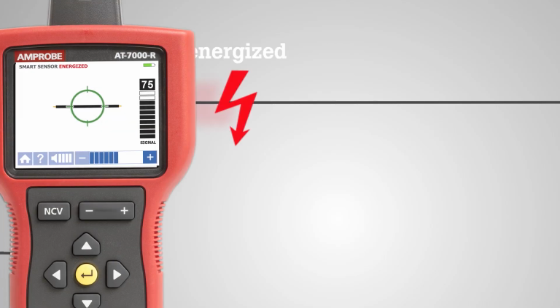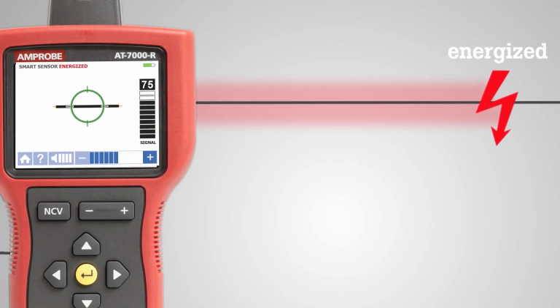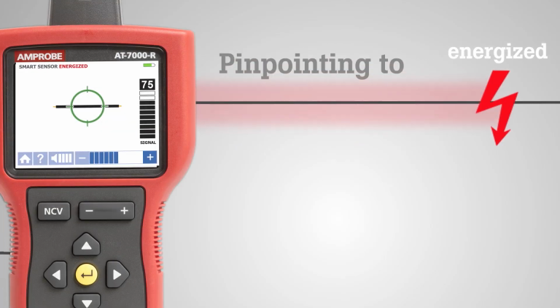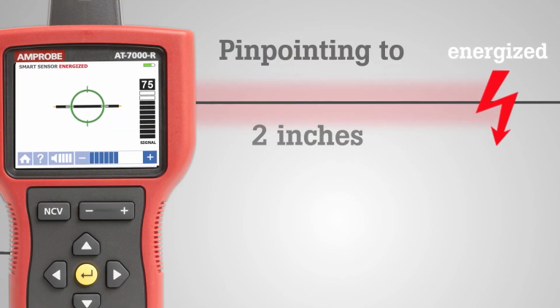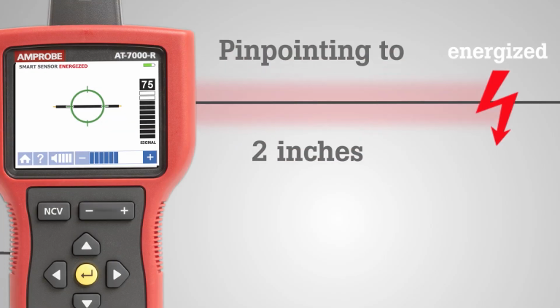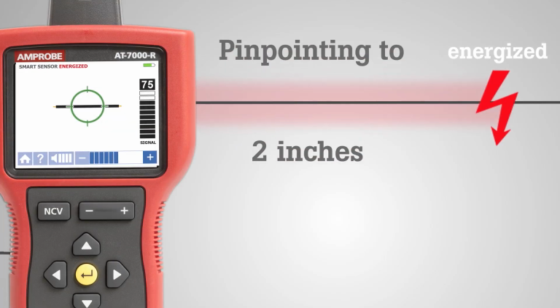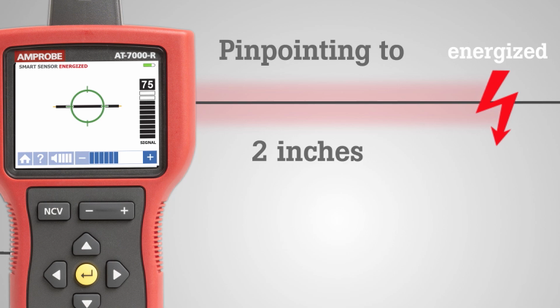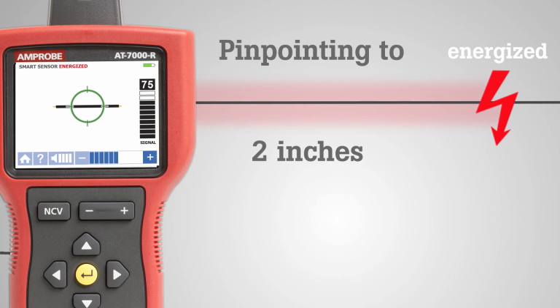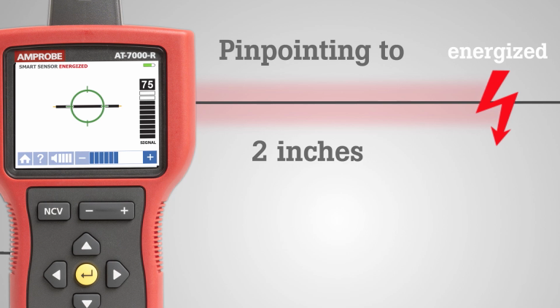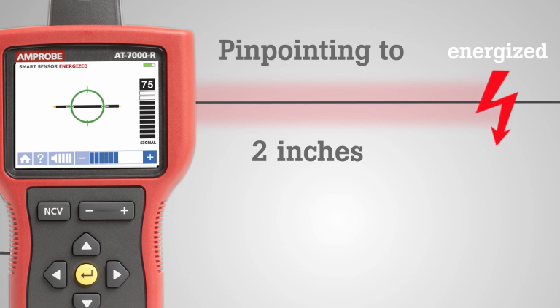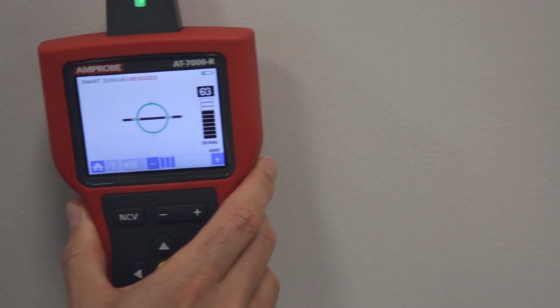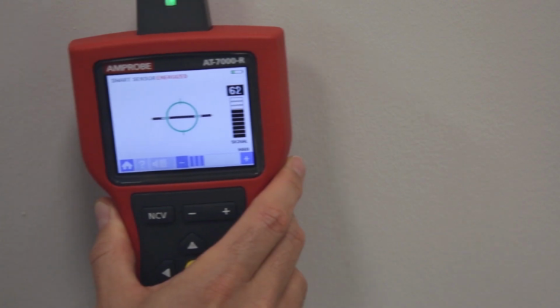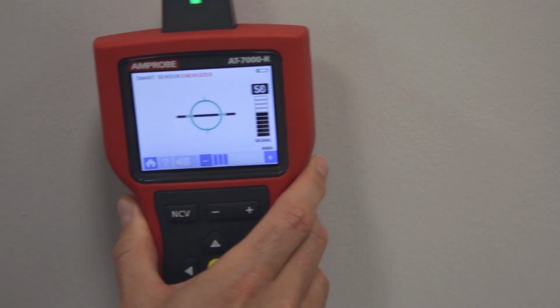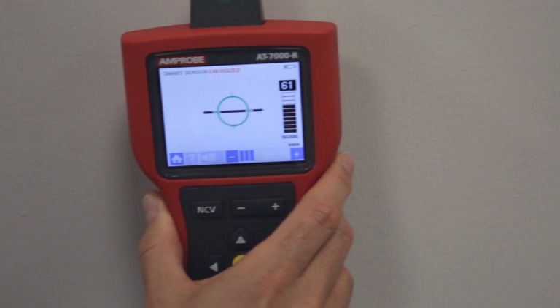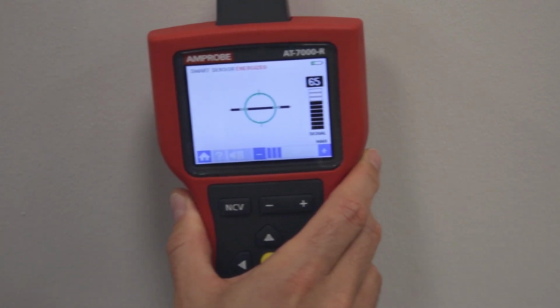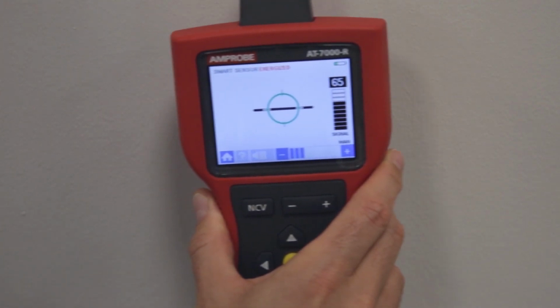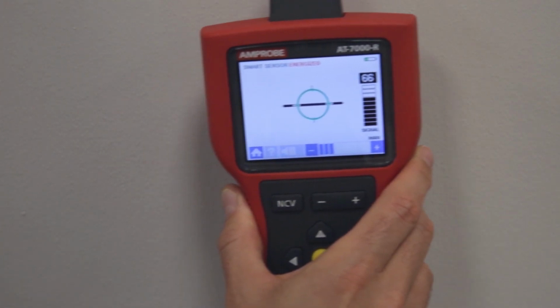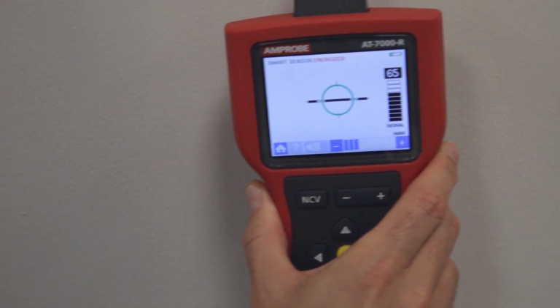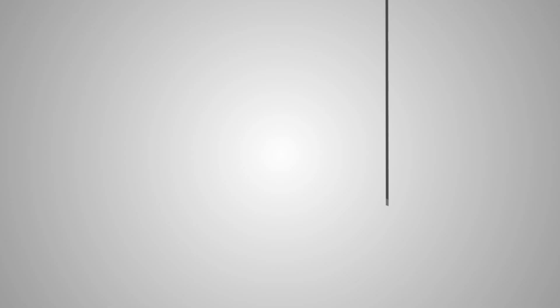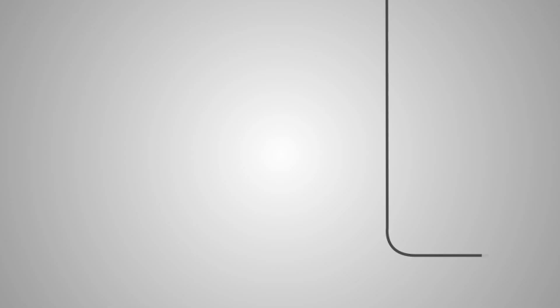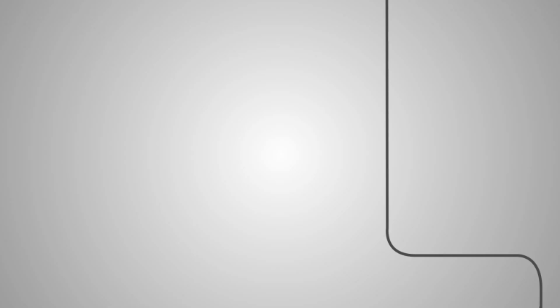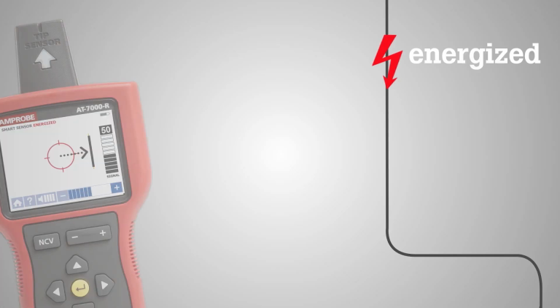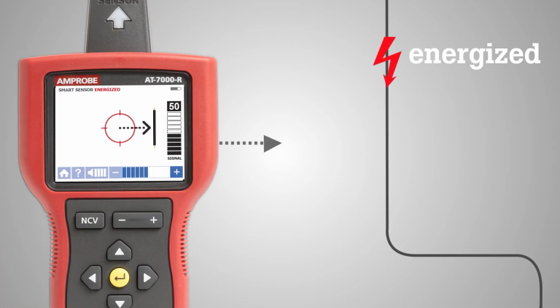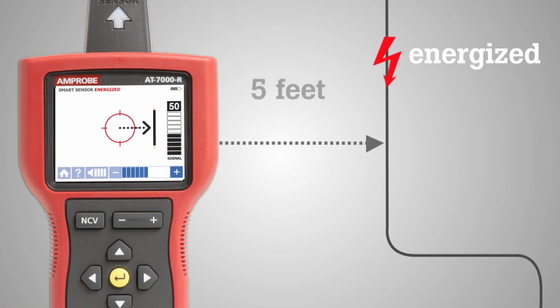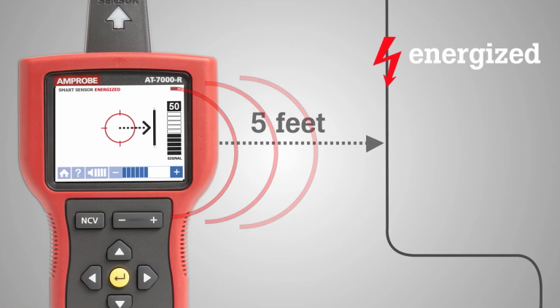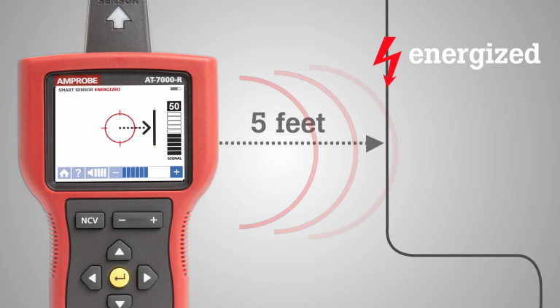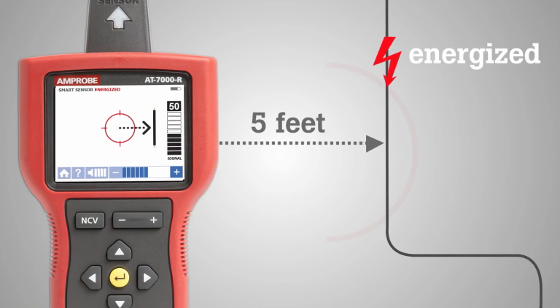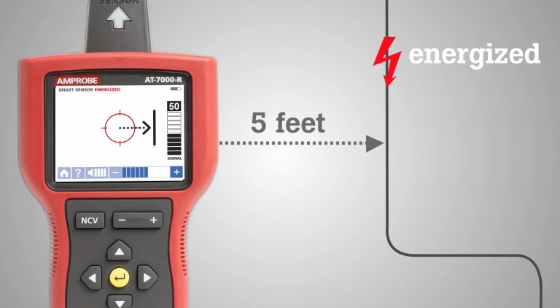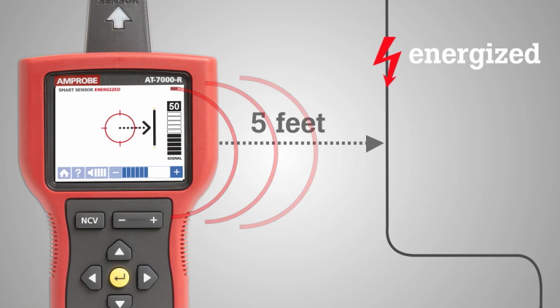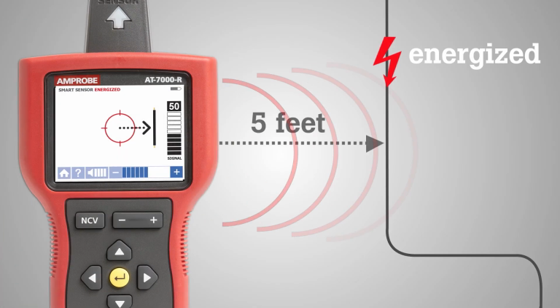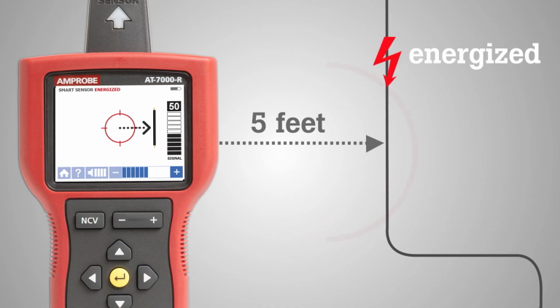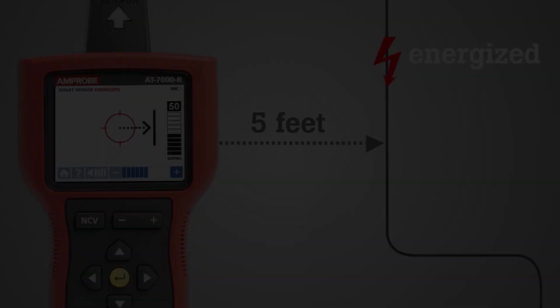The receiver, with its patented new smart sensor, detects this signal and clearly shows the location and direction of the energized wire.